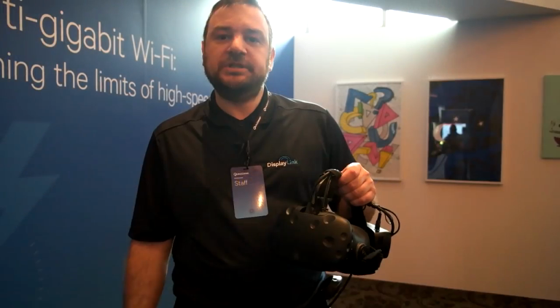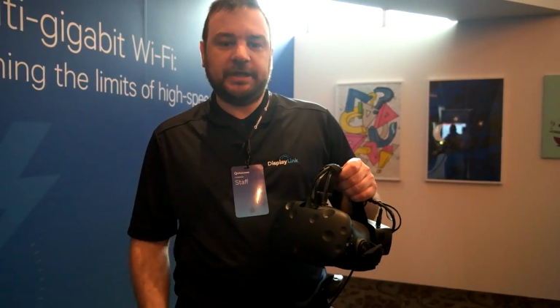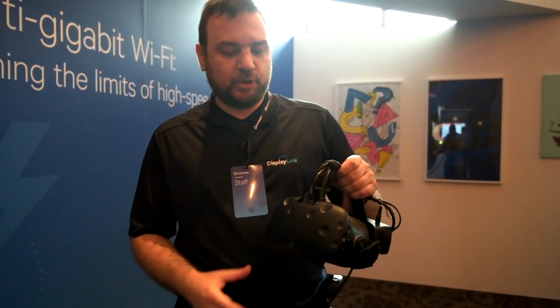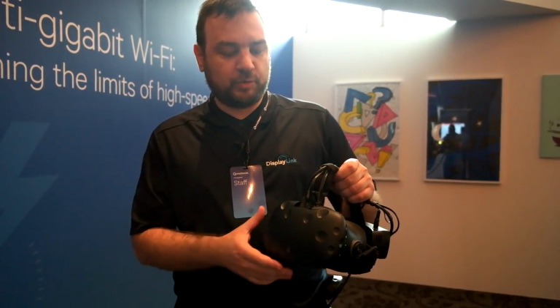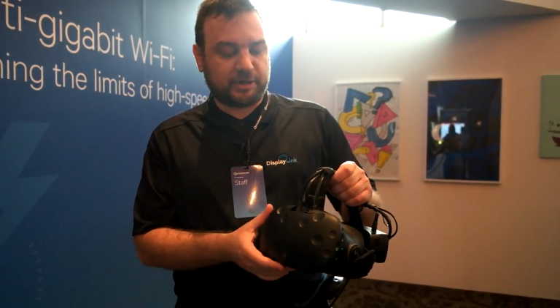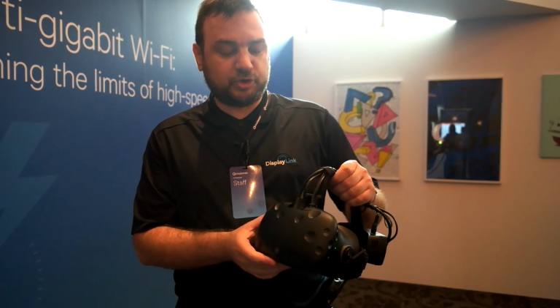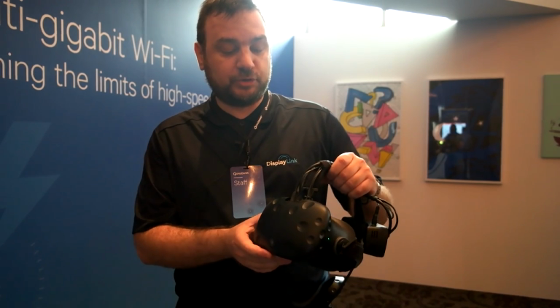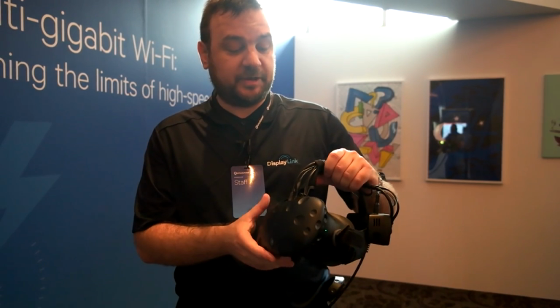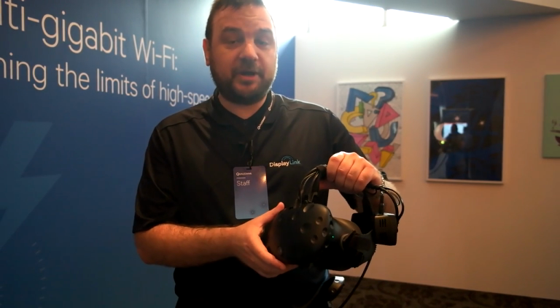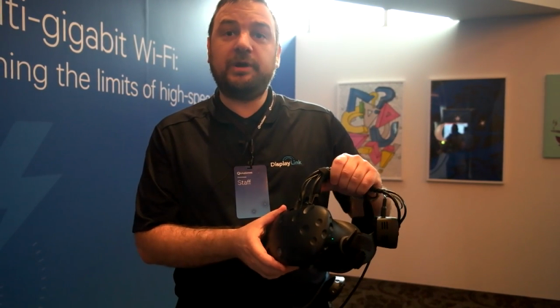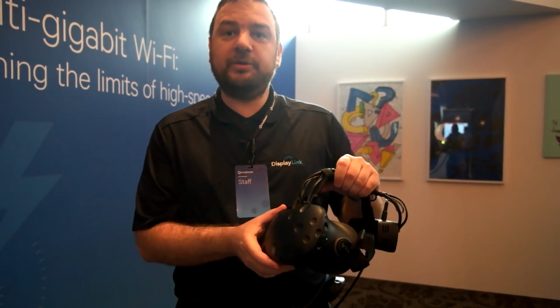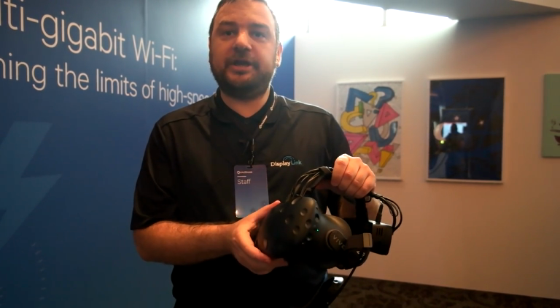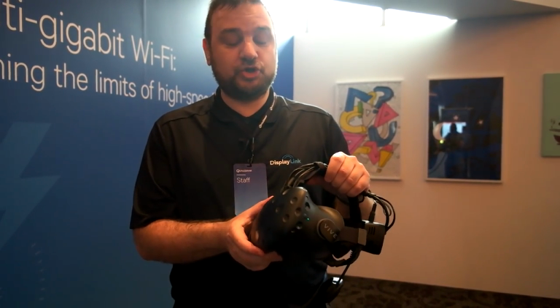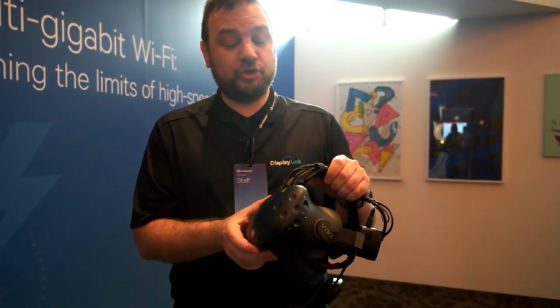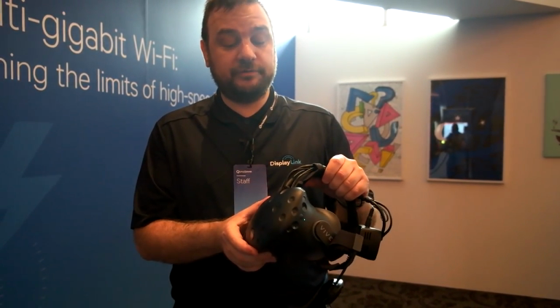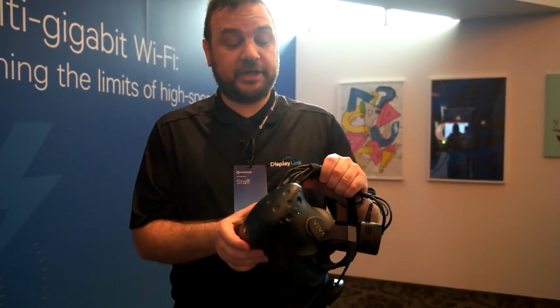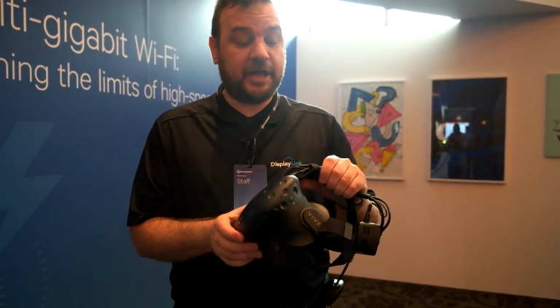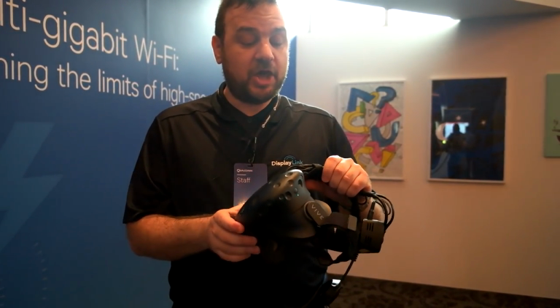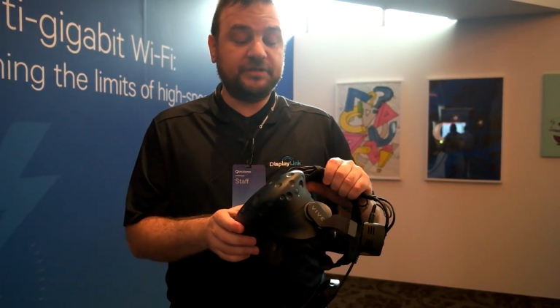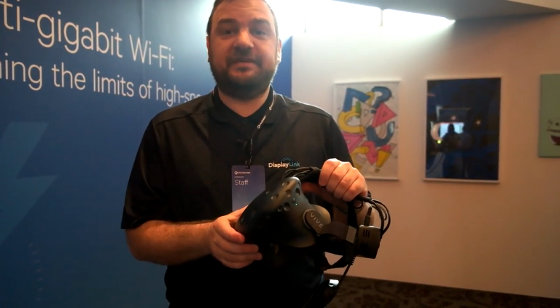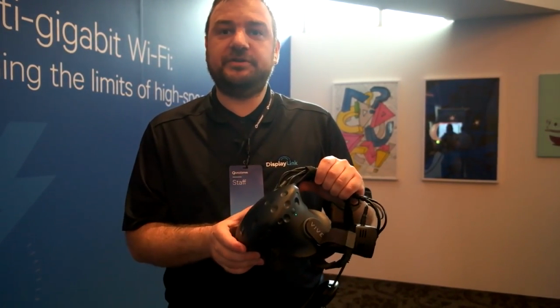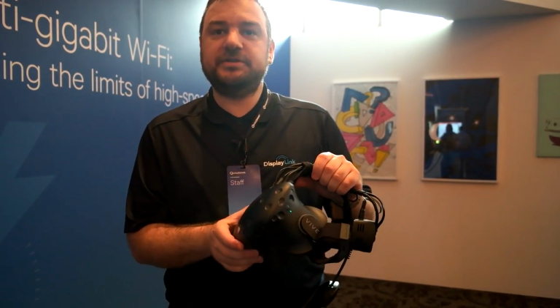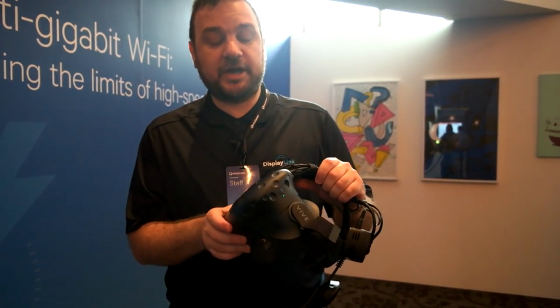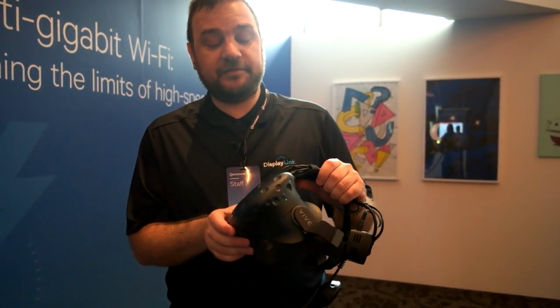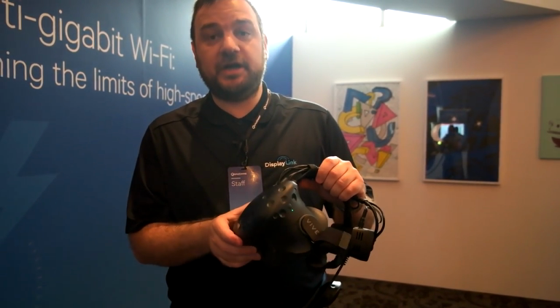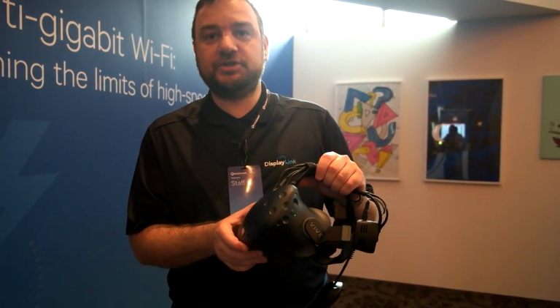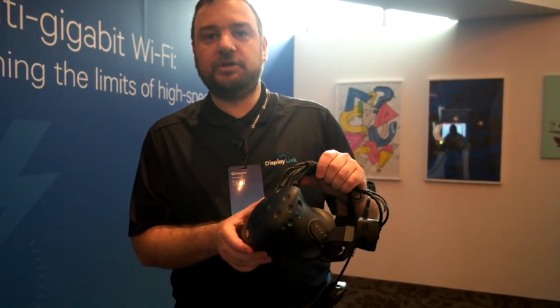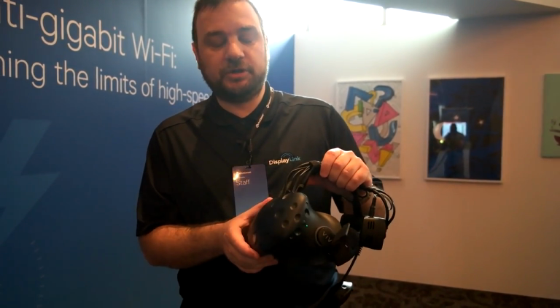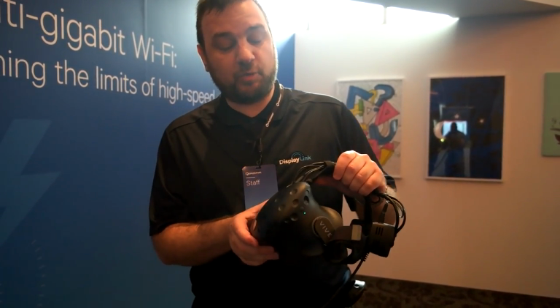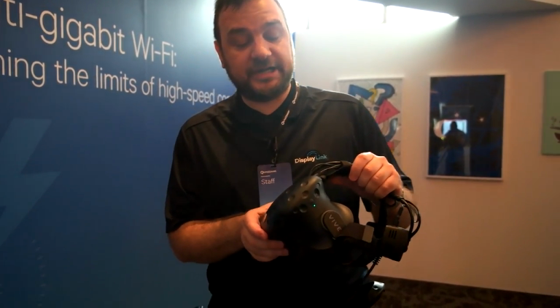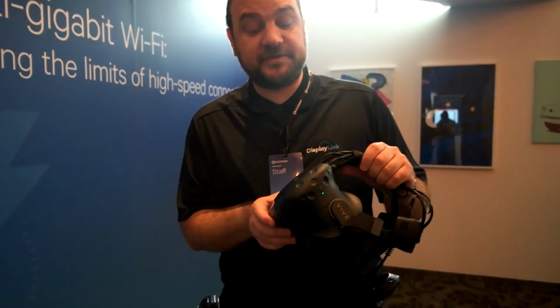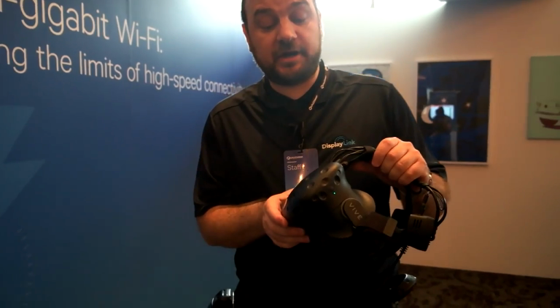Hello, welcome to Taipei, where we can show you the untethered VR — so wireless VR.